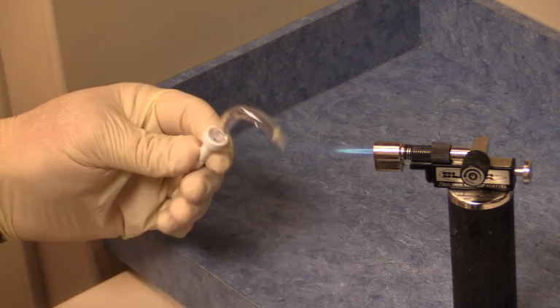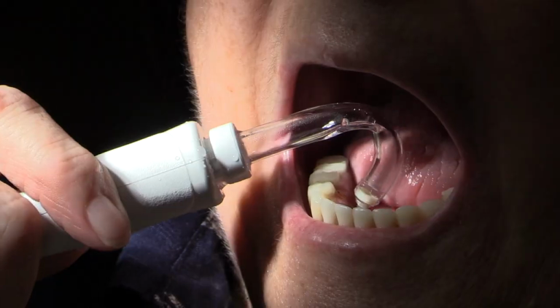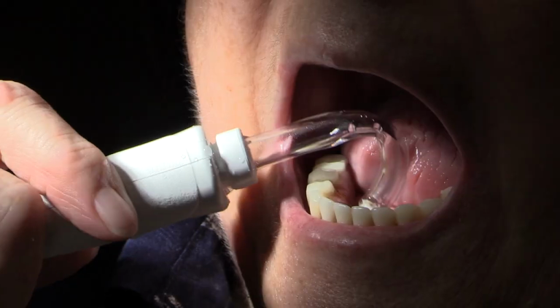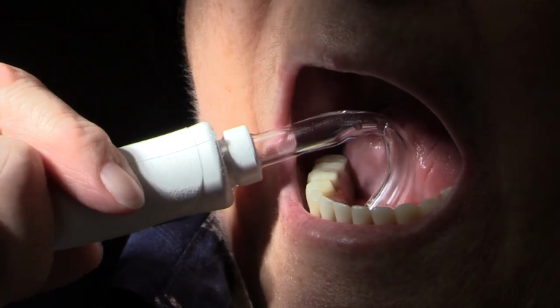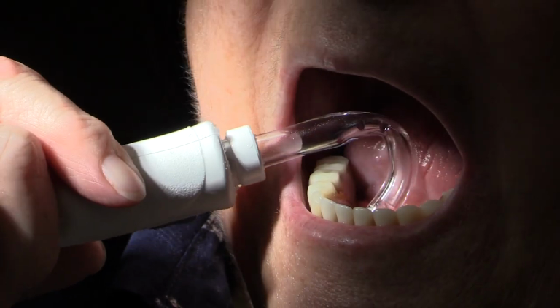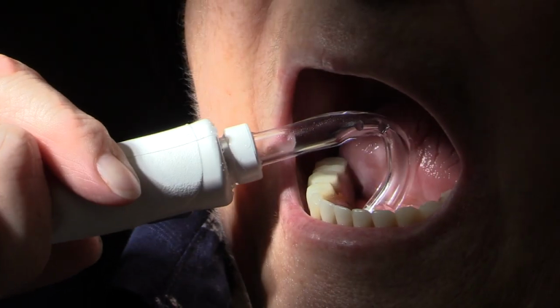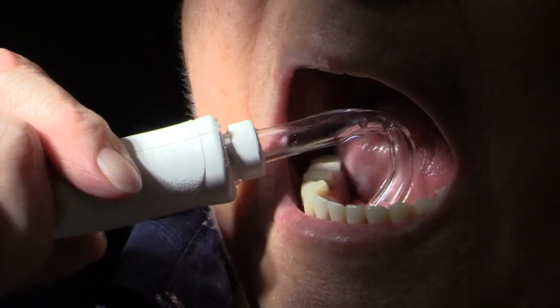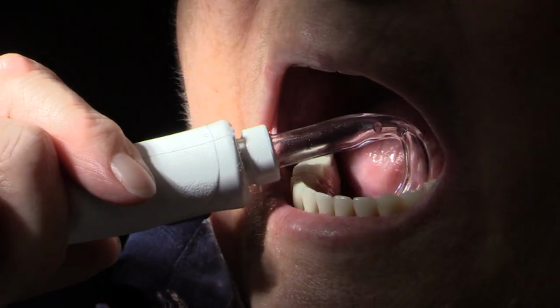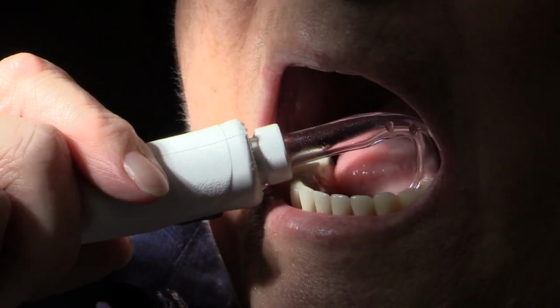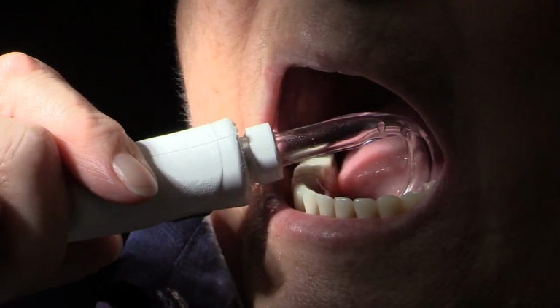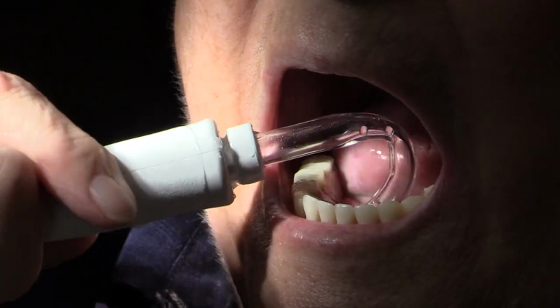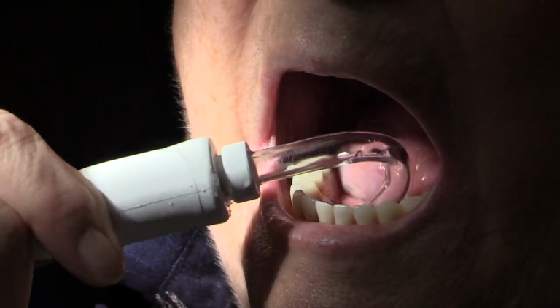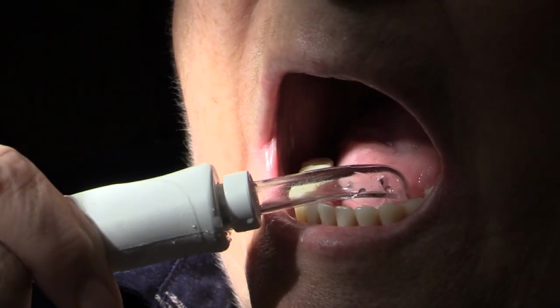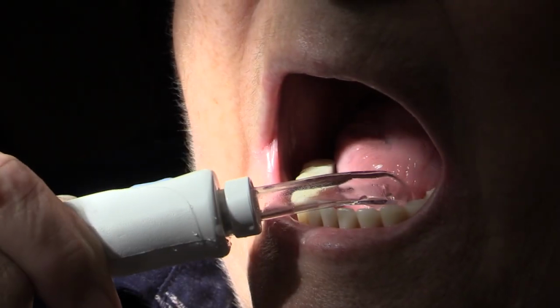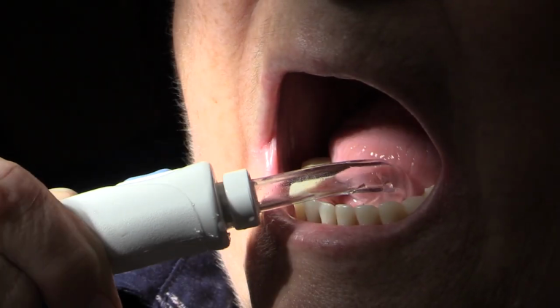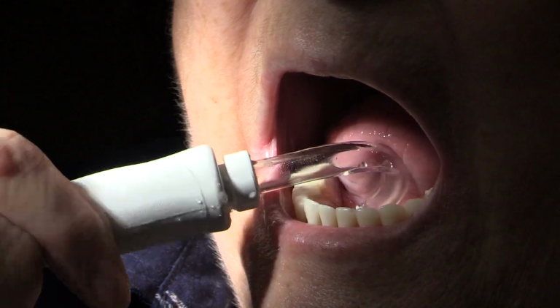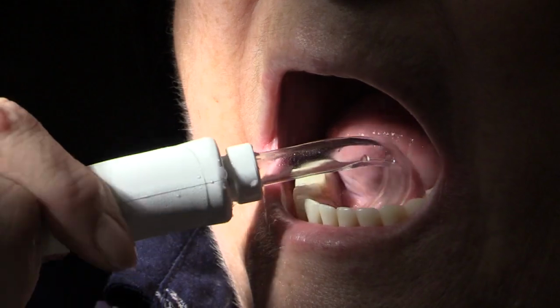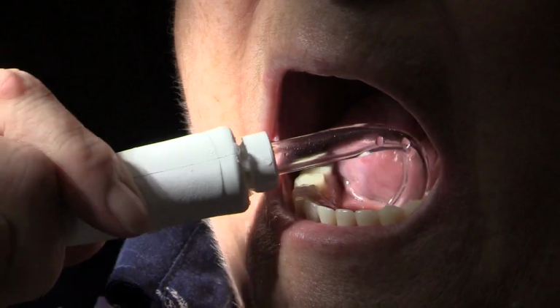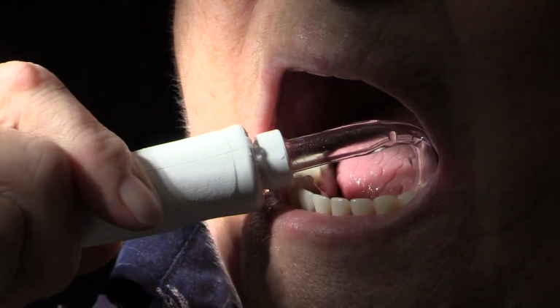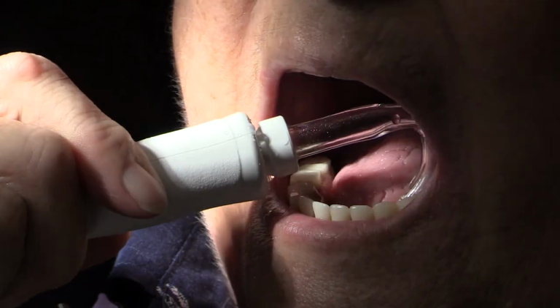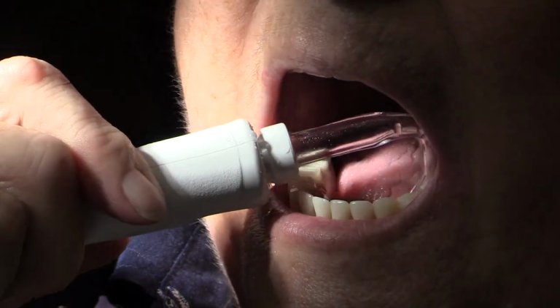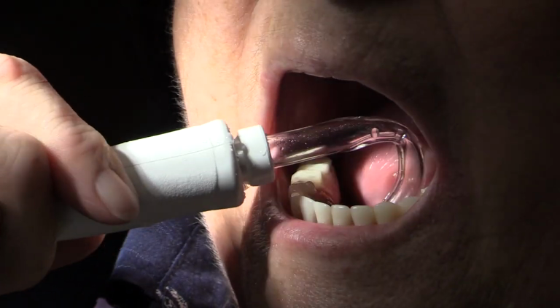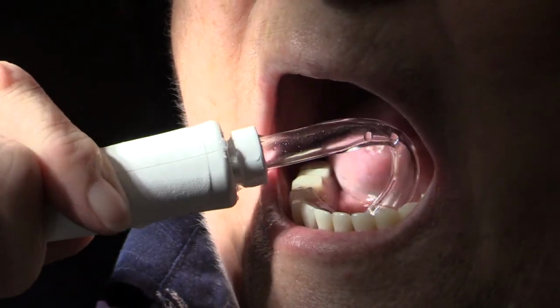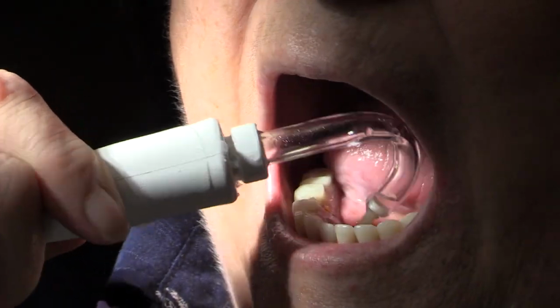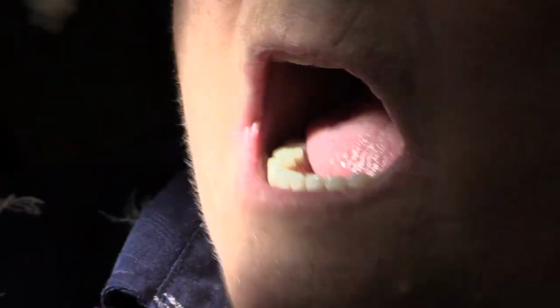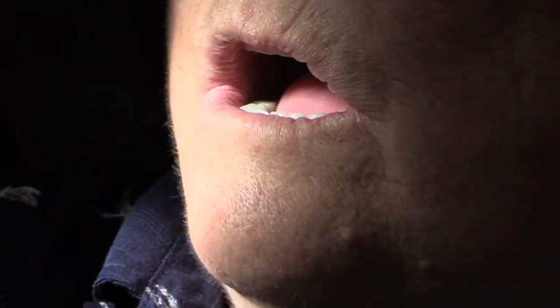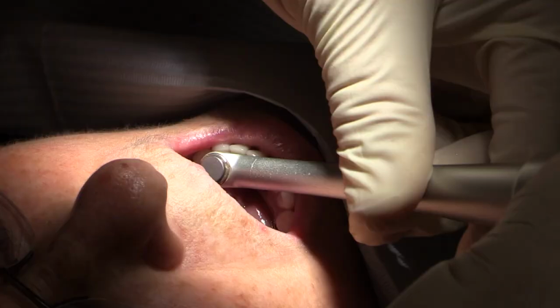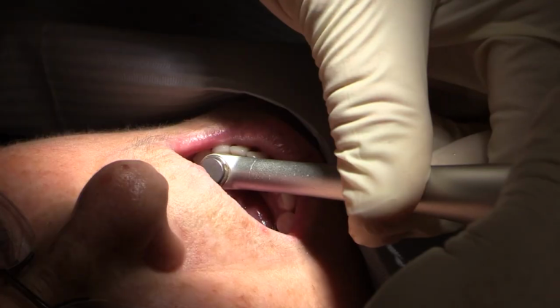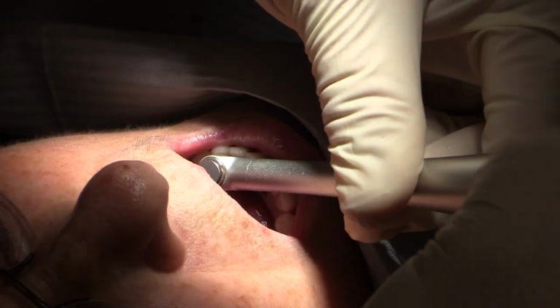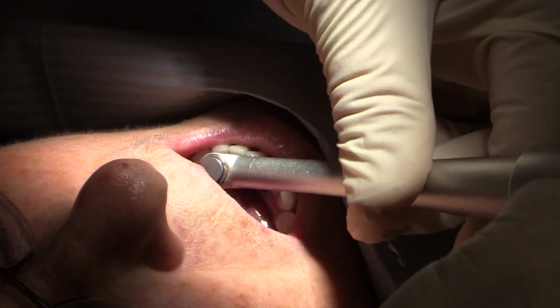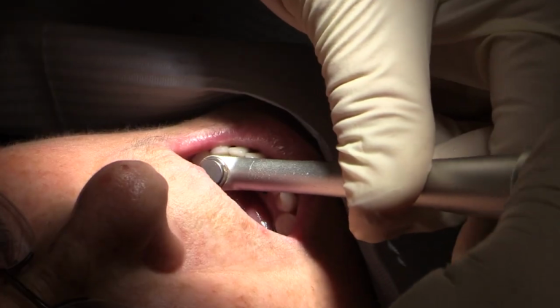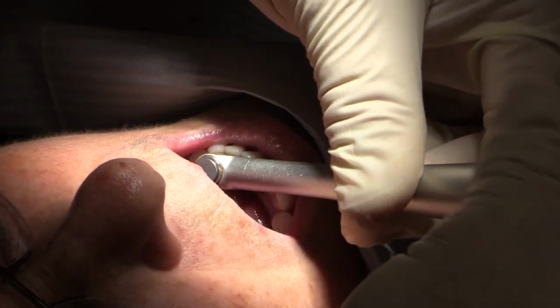When you go back to the patient's mouth, it makes it a lot easier for them to get under the bridge, especially from the lingual, which is where food impaction generally occurs, and you can blast it with water under here.